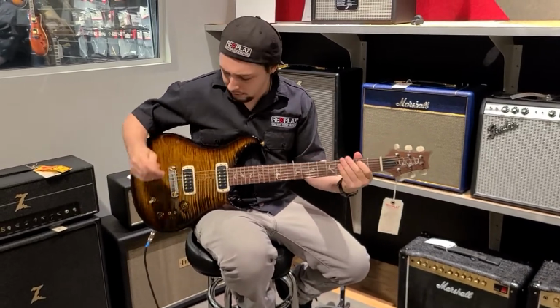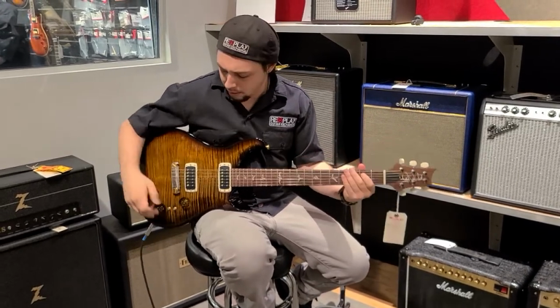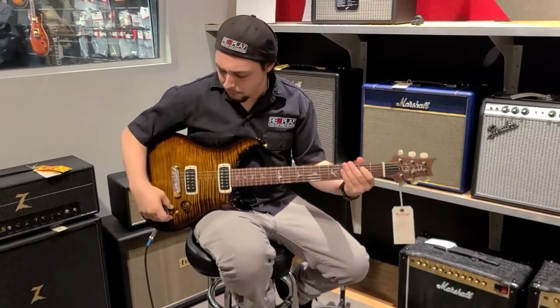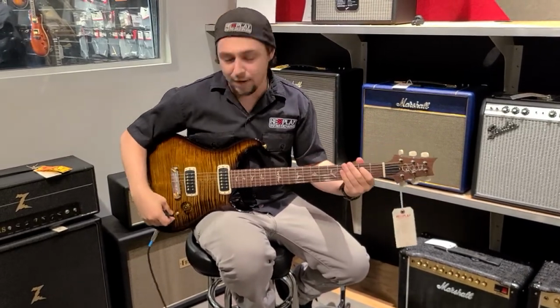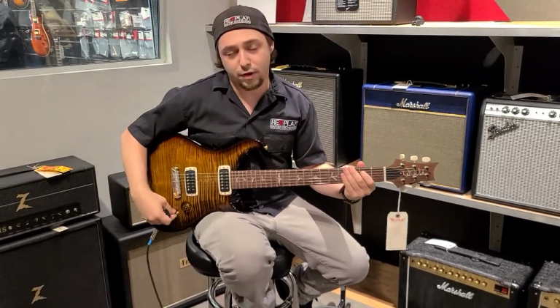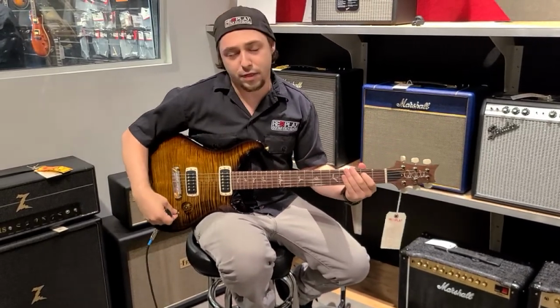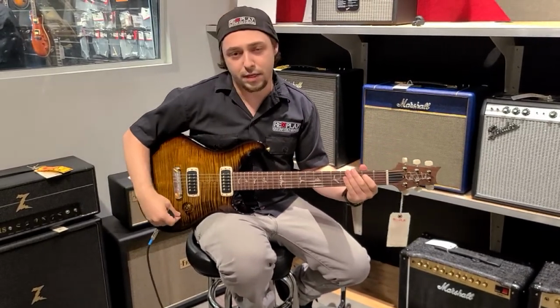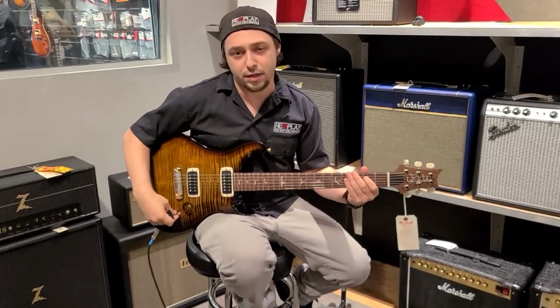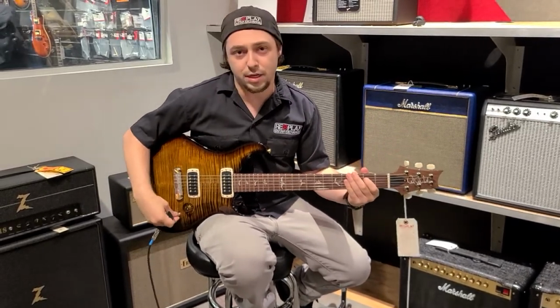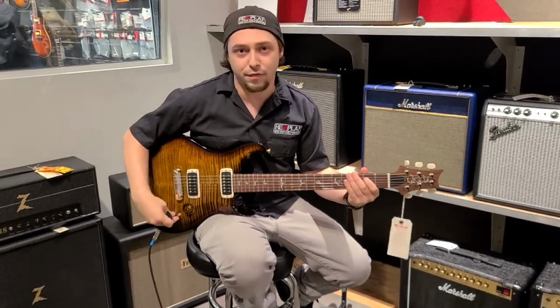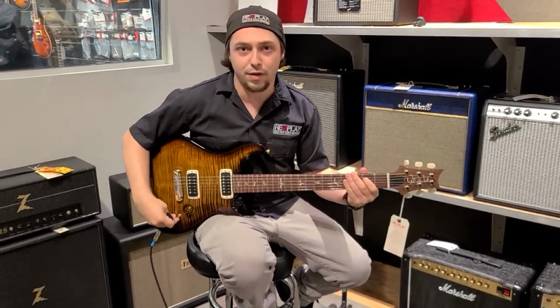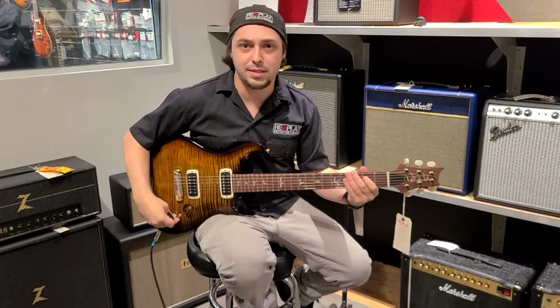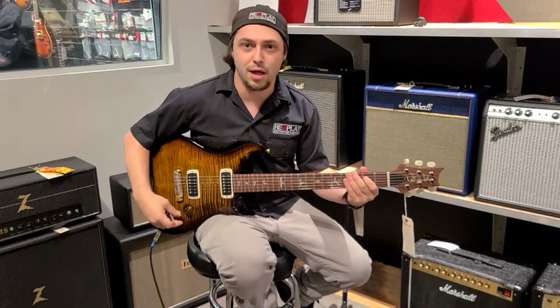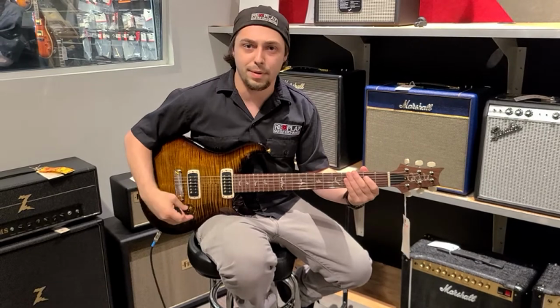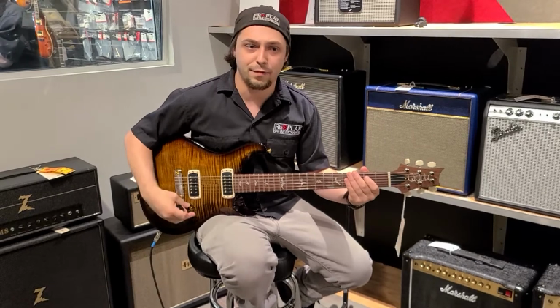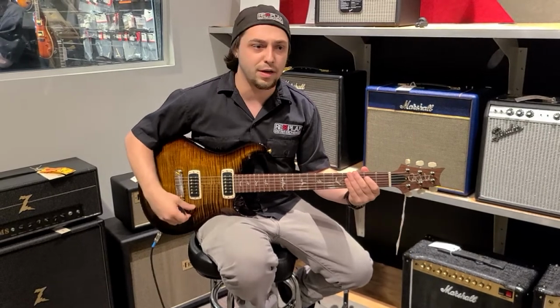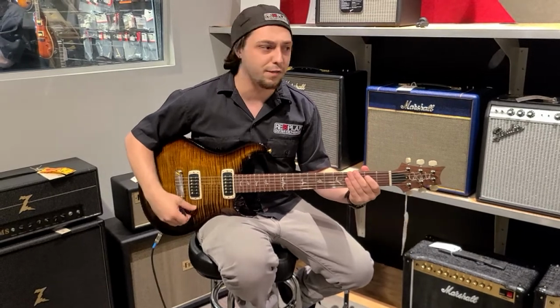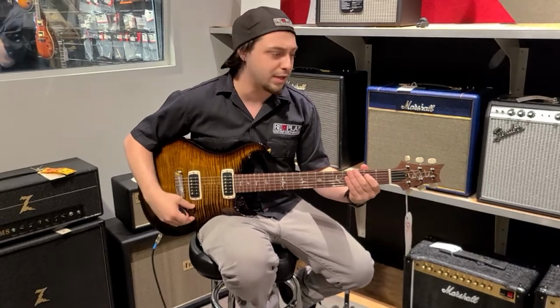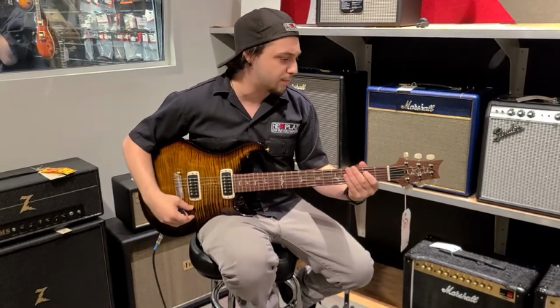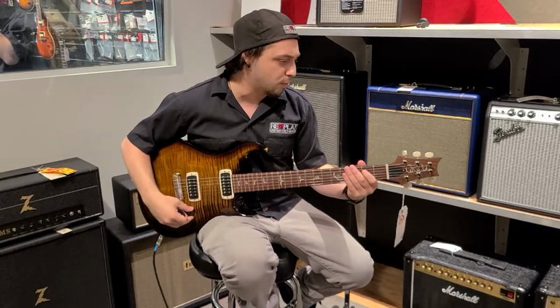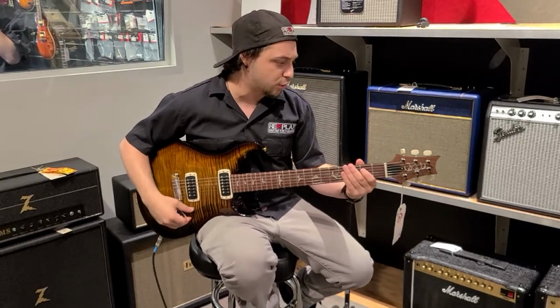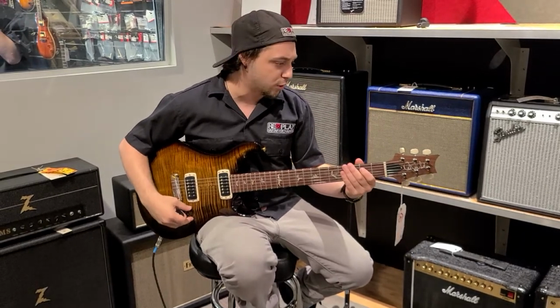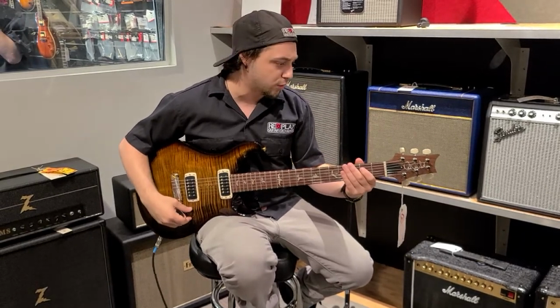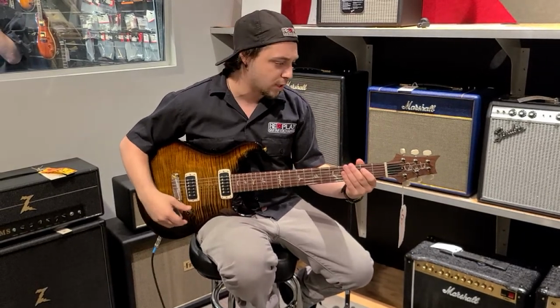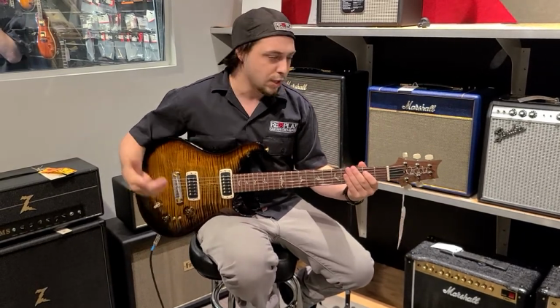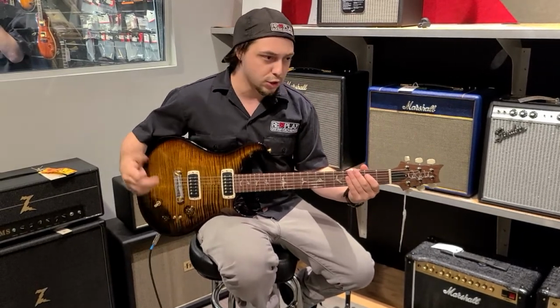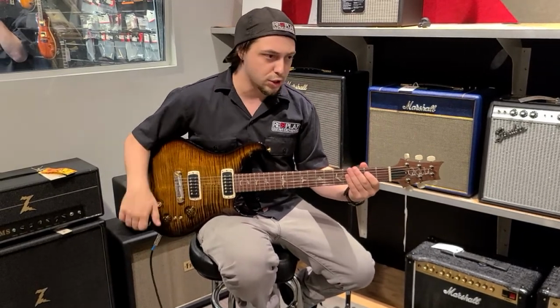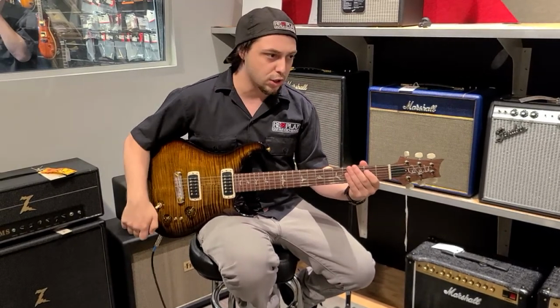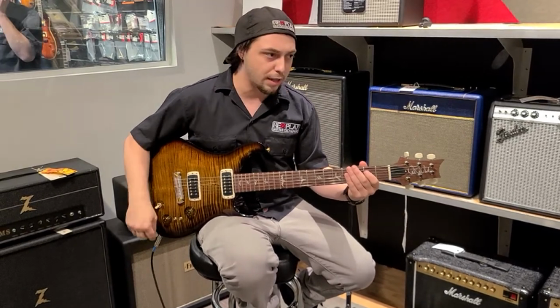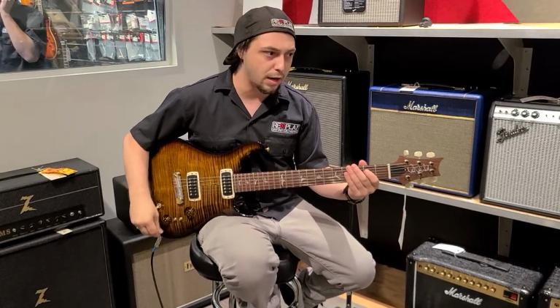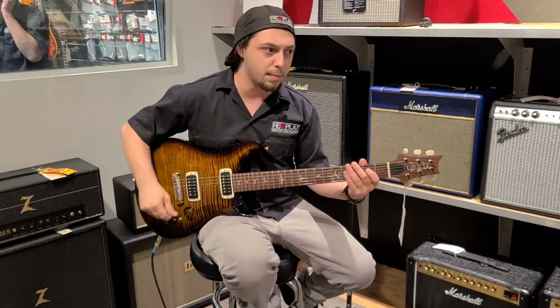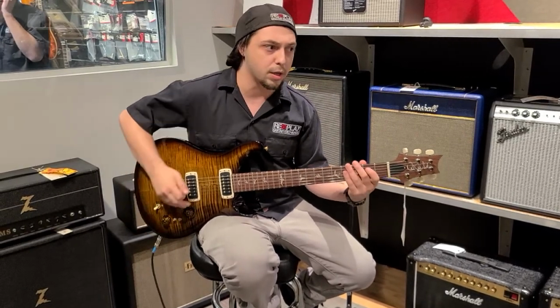But if you're thinking to yourself, well, that's not beefy enough, needs more juice — you just turn on that humbucker.